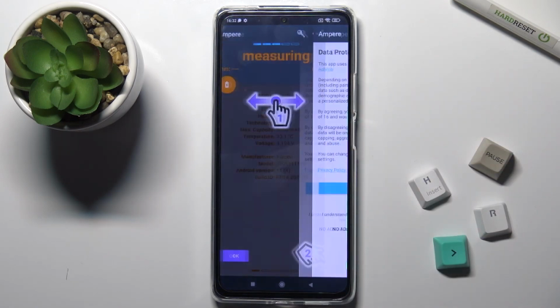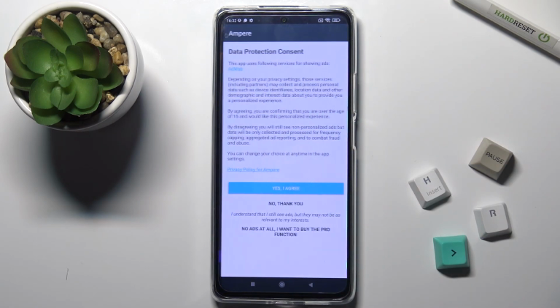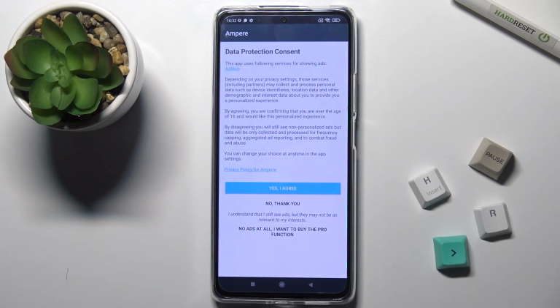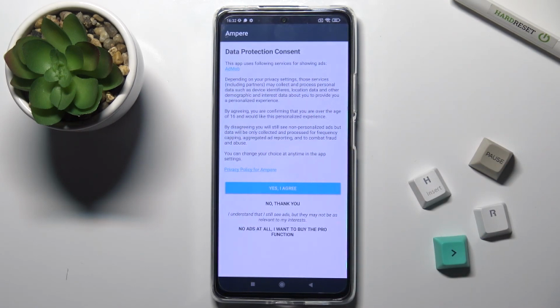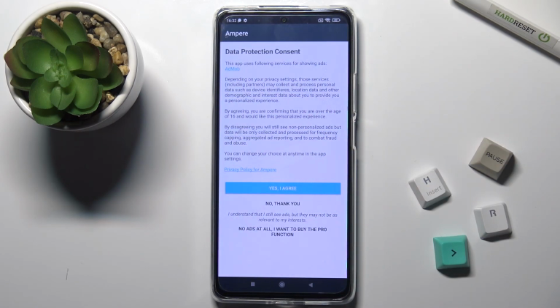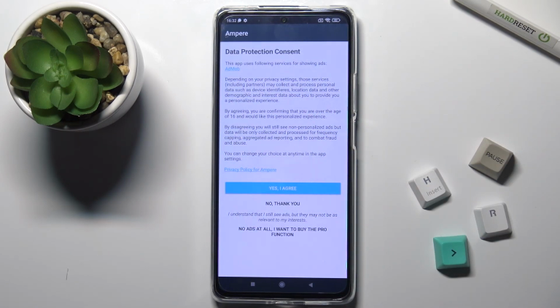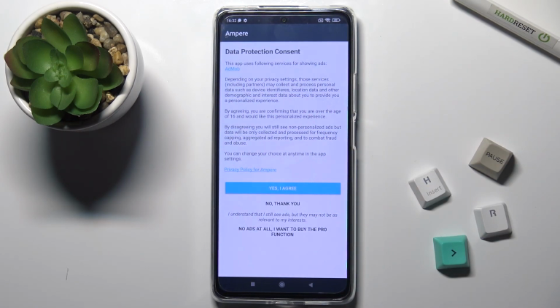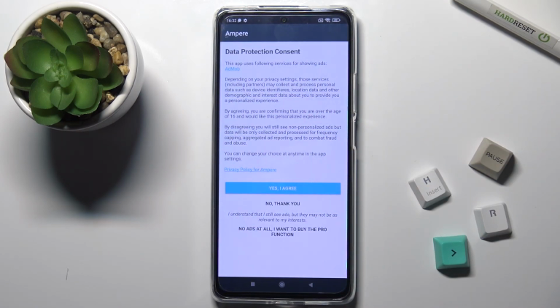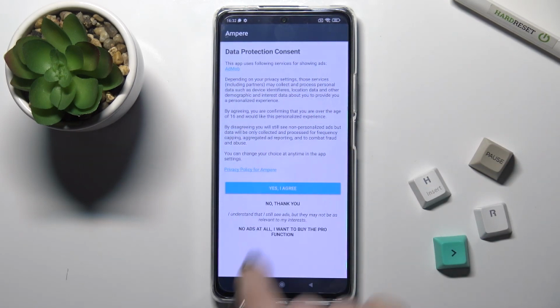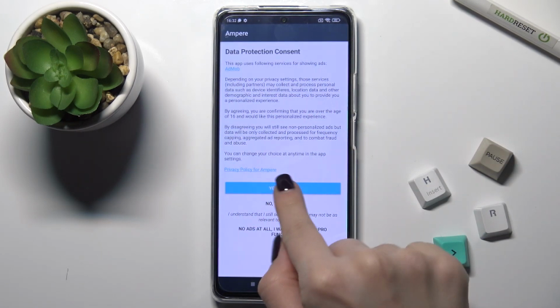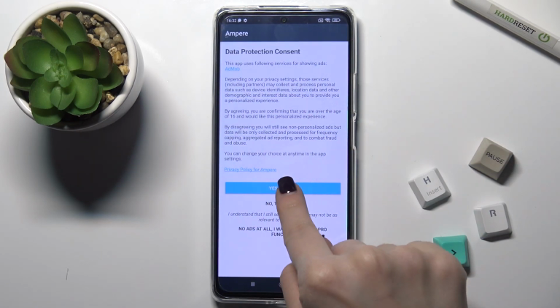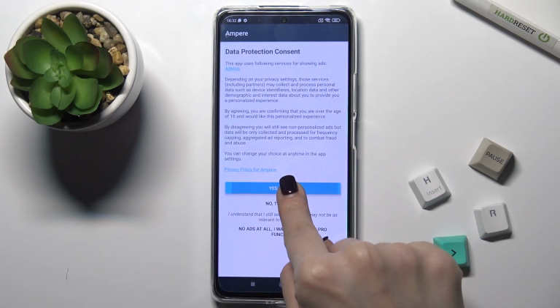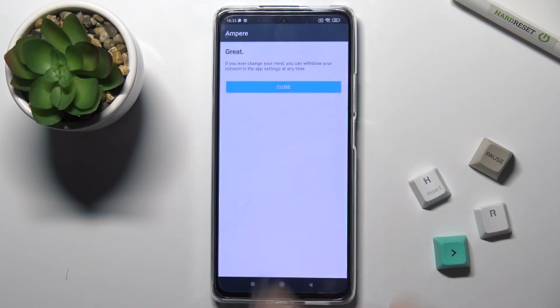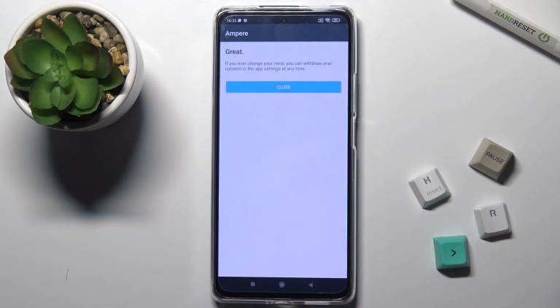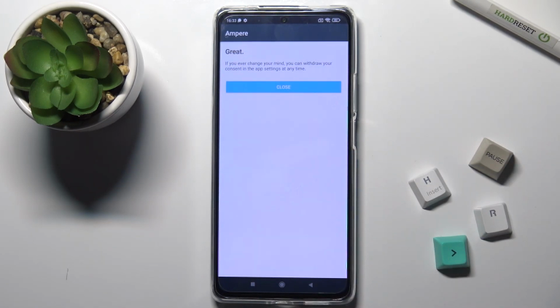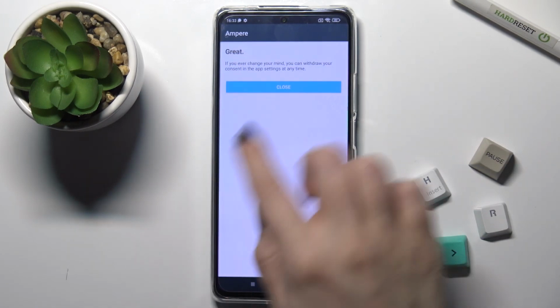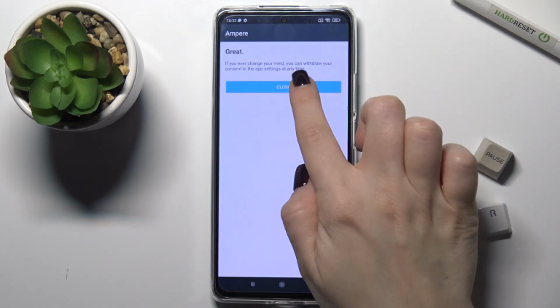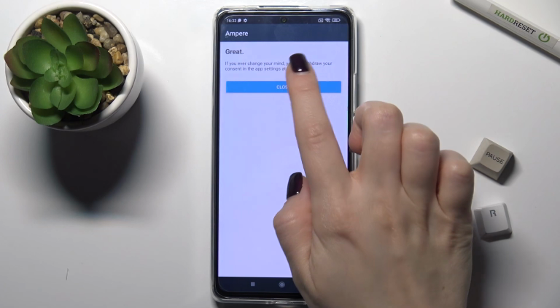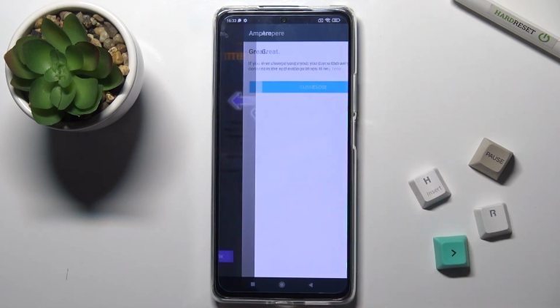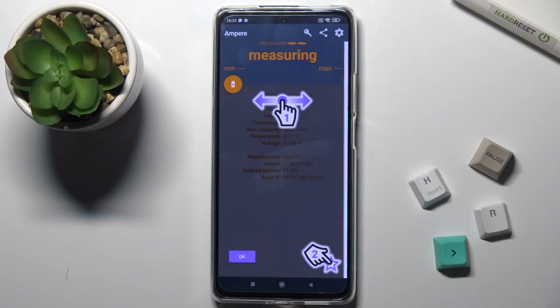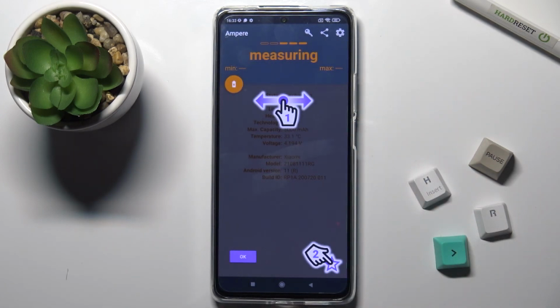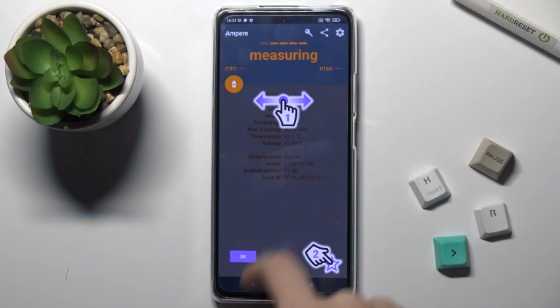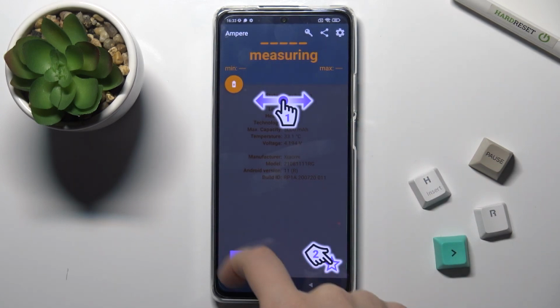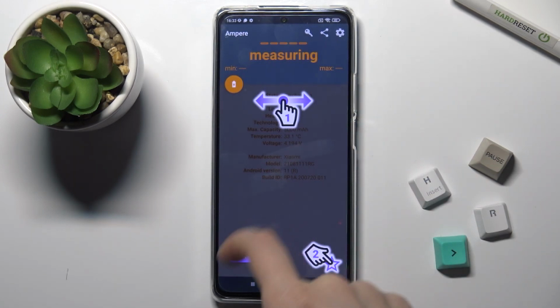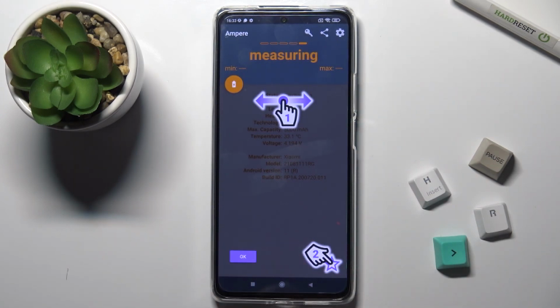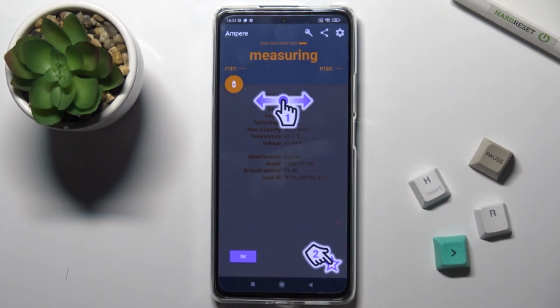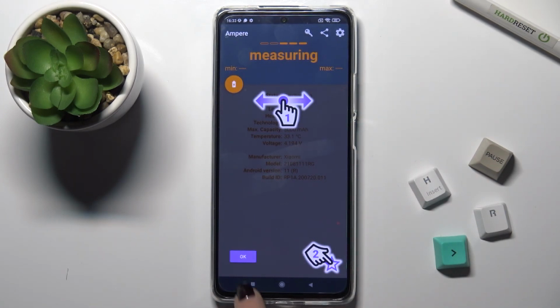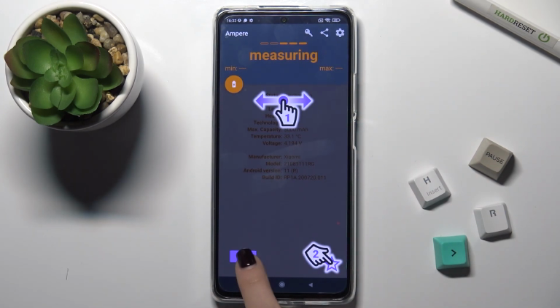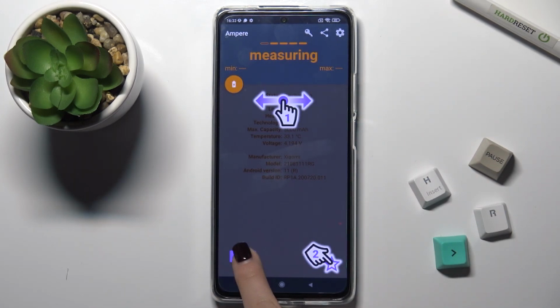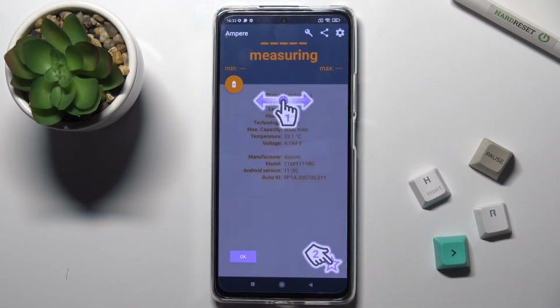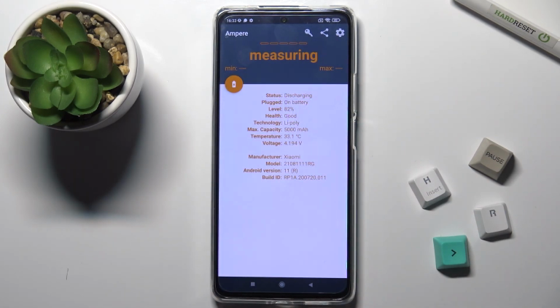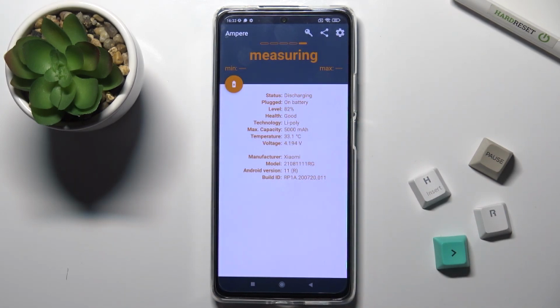Now go to the application, click 'Yes I agree', click close, and in the bottom left corner tap OK.